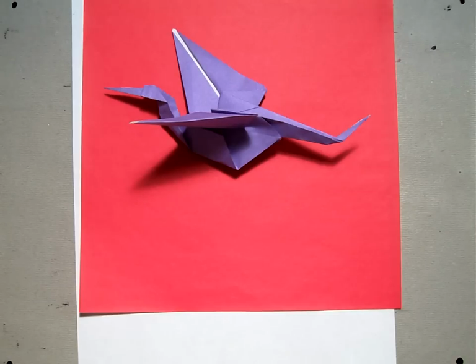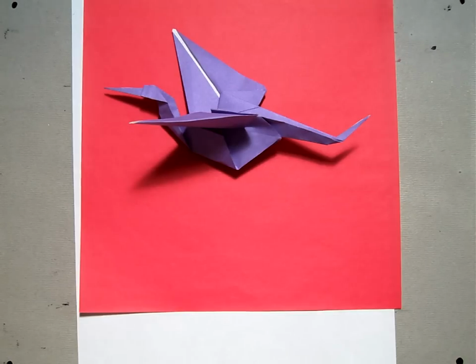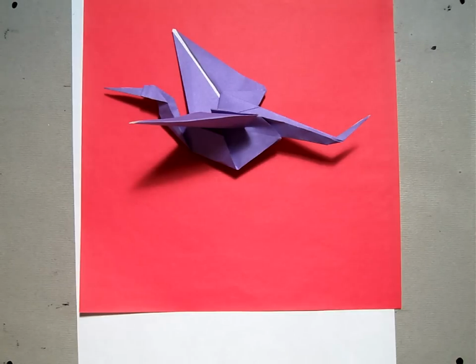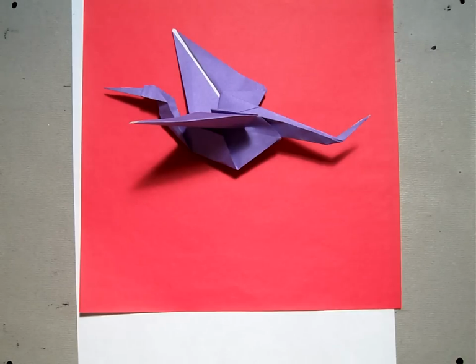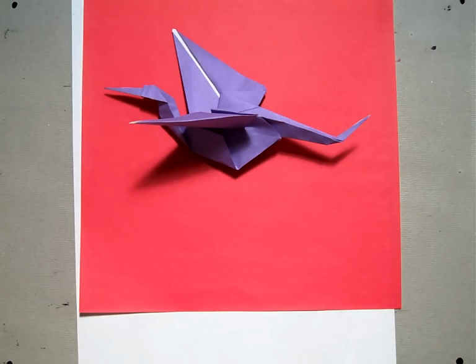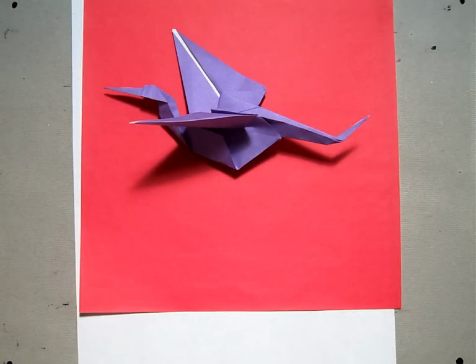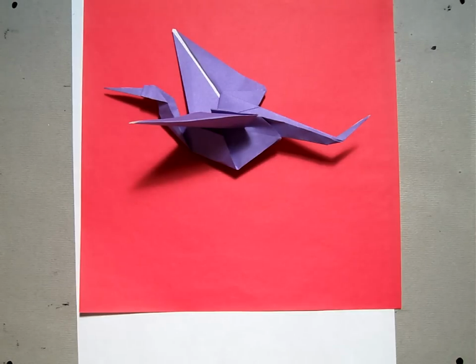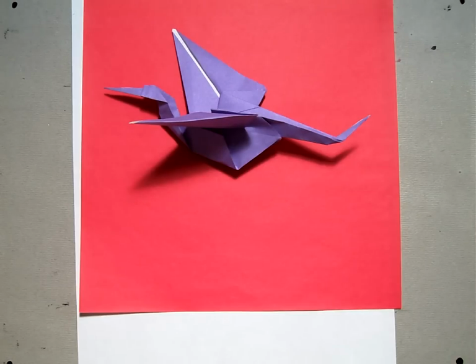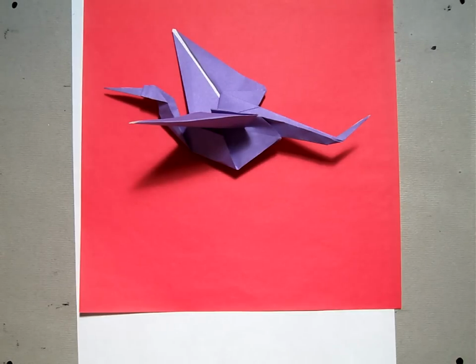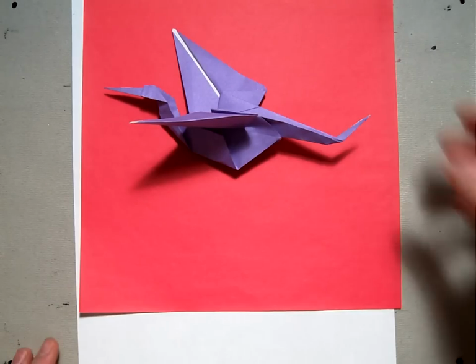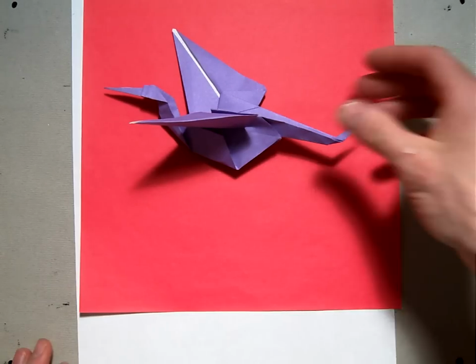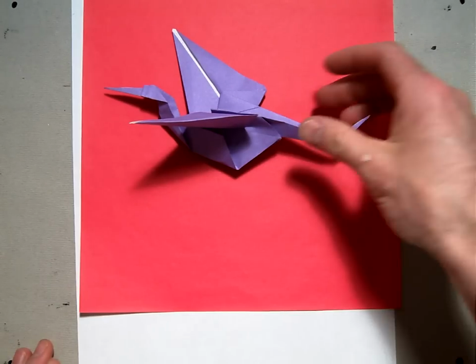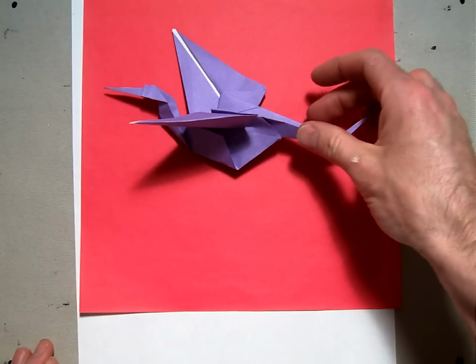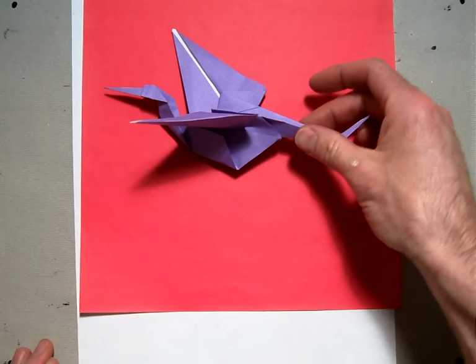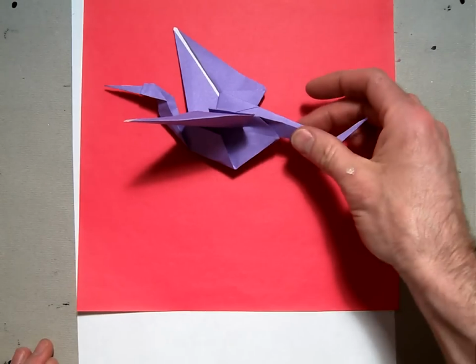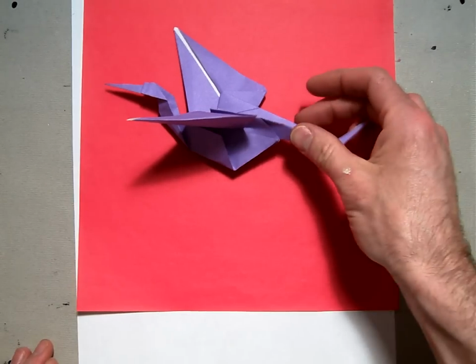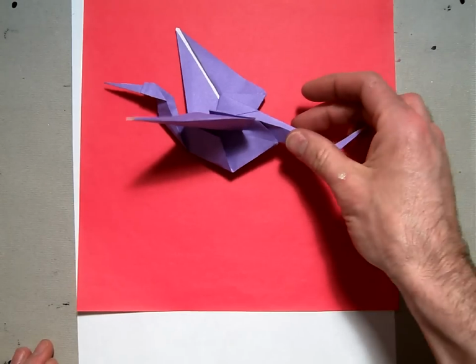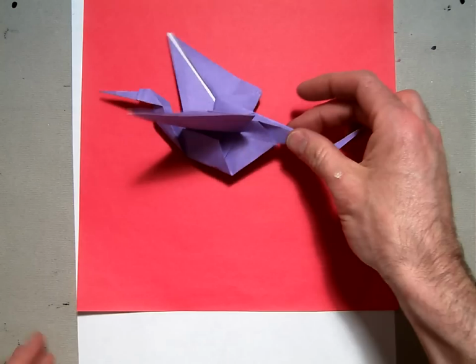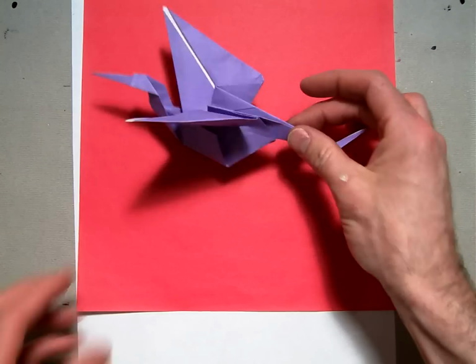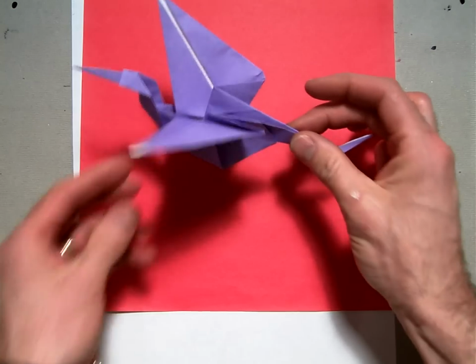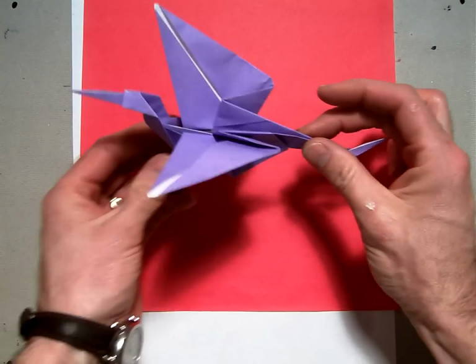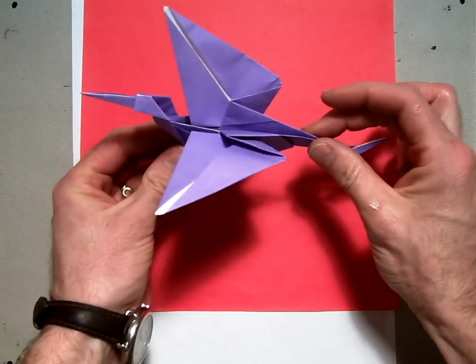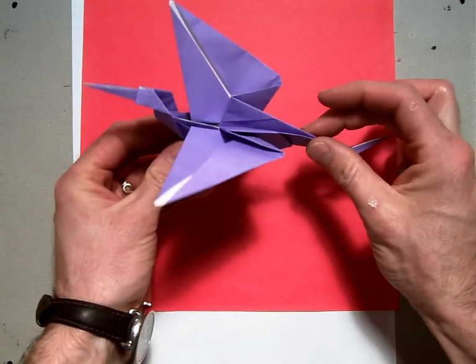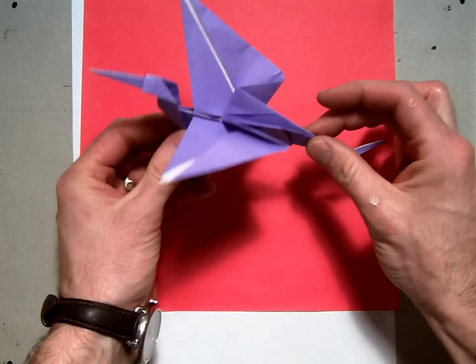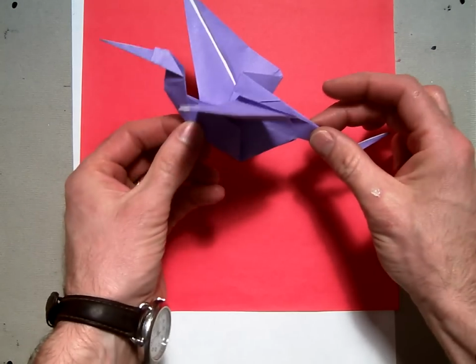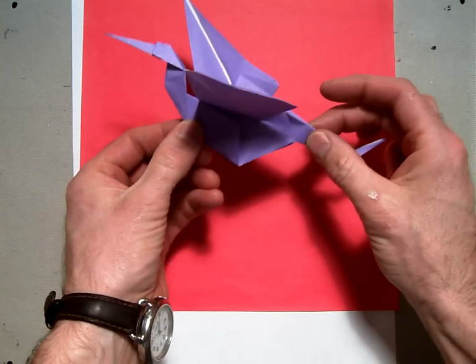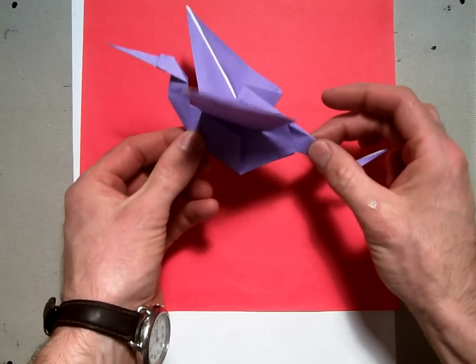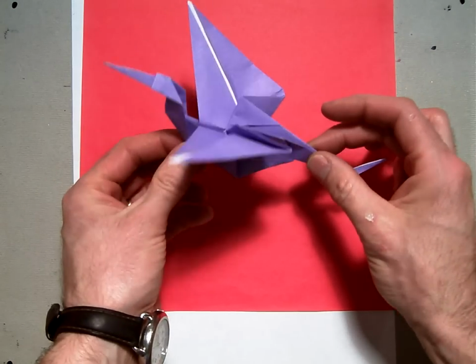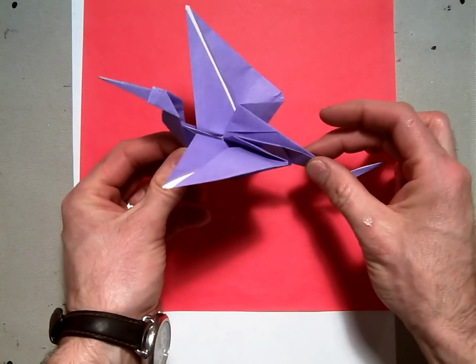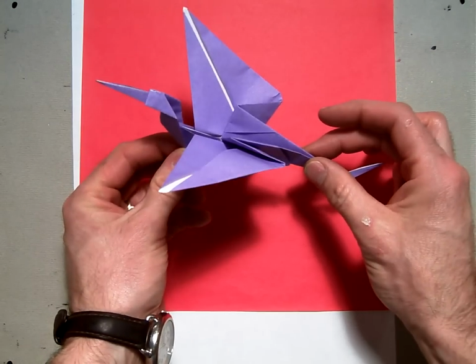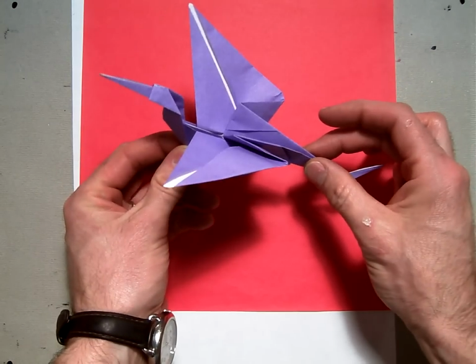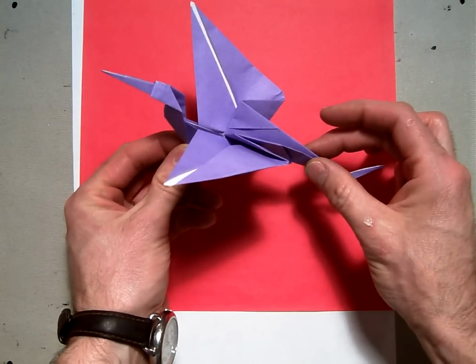Welcome back. In this demonstration, I'm going to show you how to make this origami stork designed by Kashi Harae.